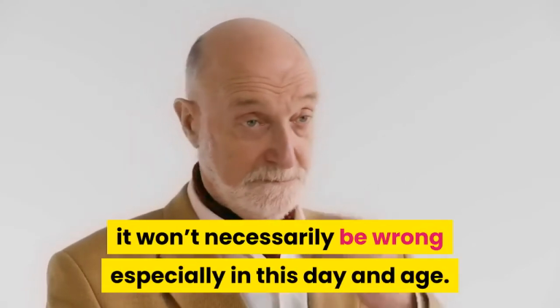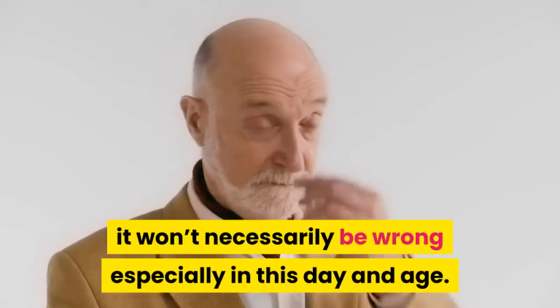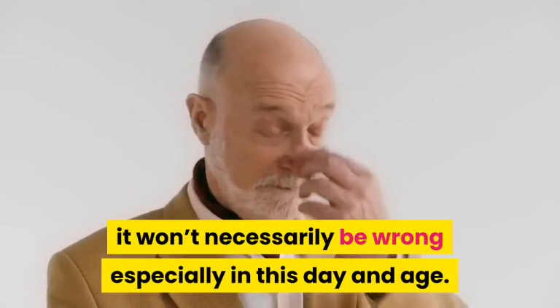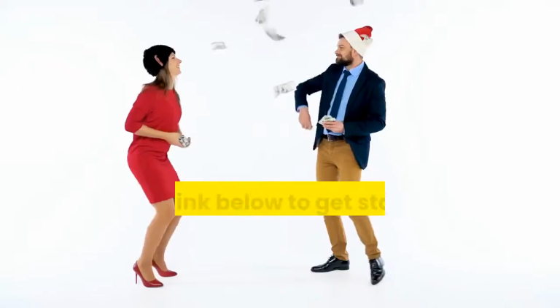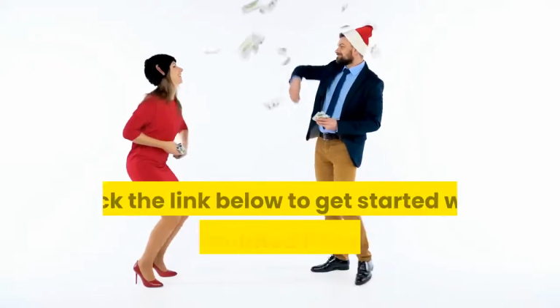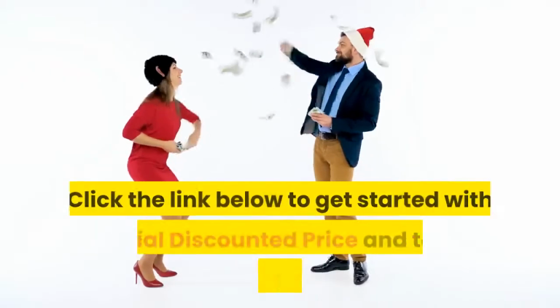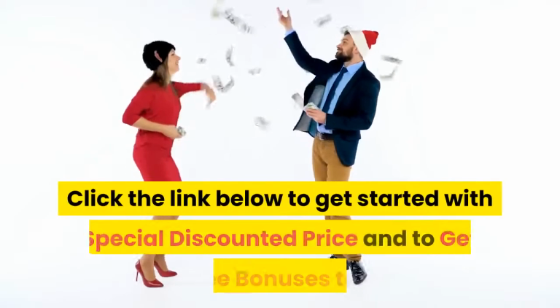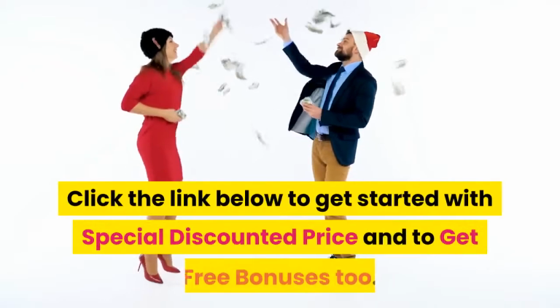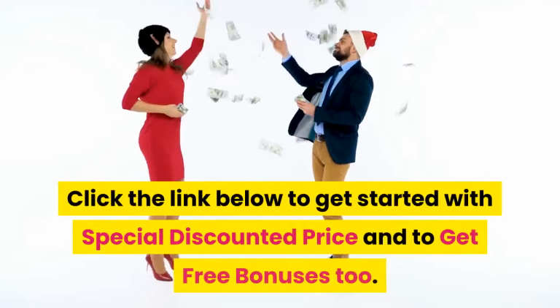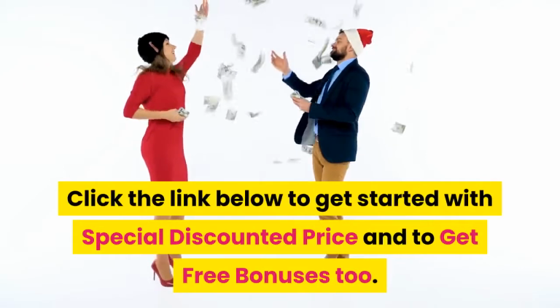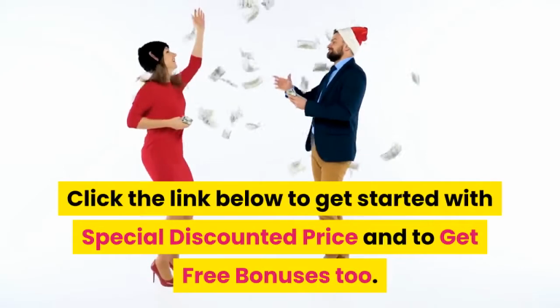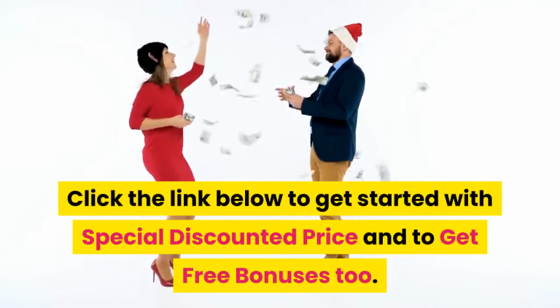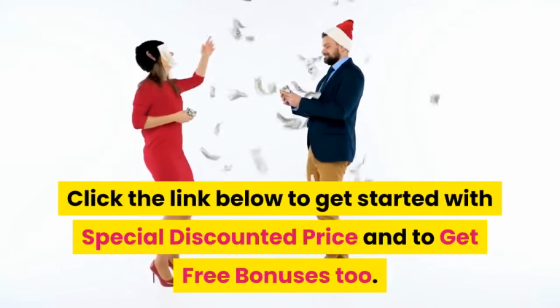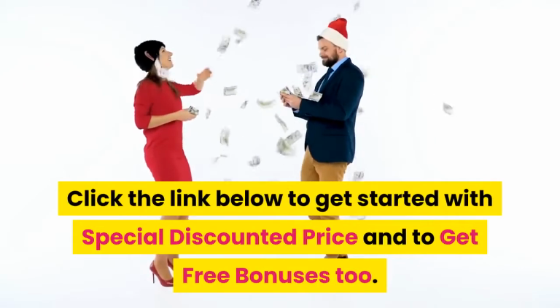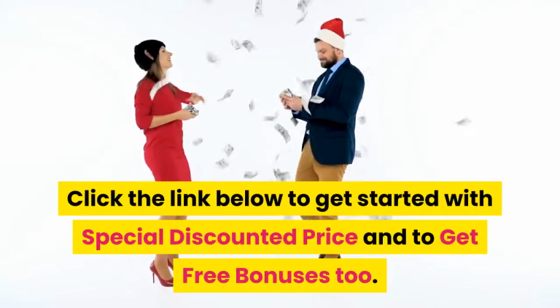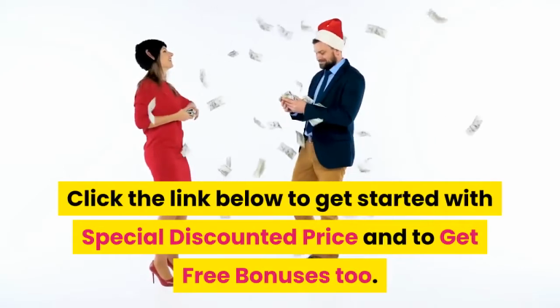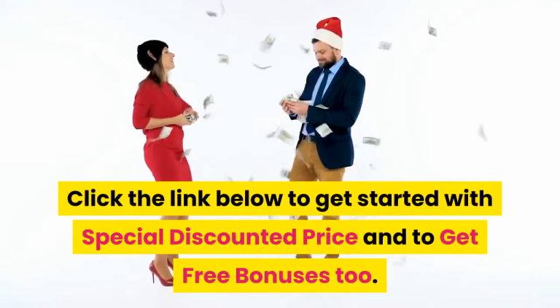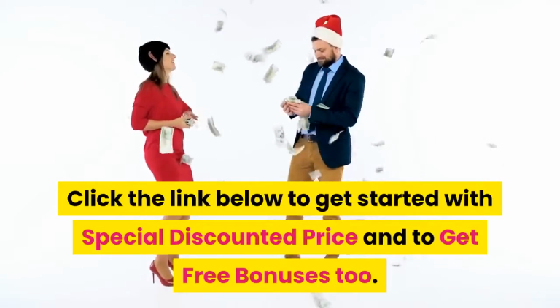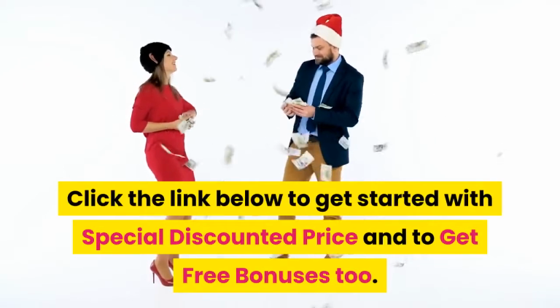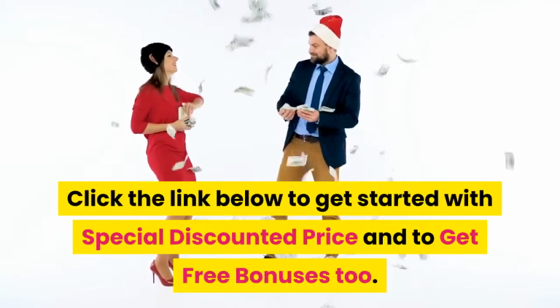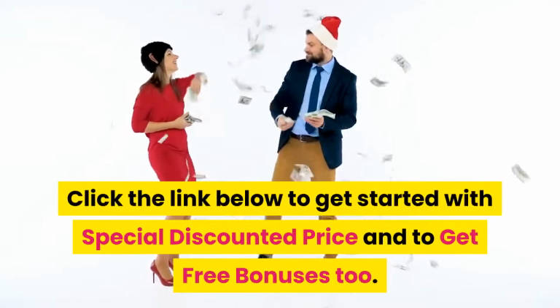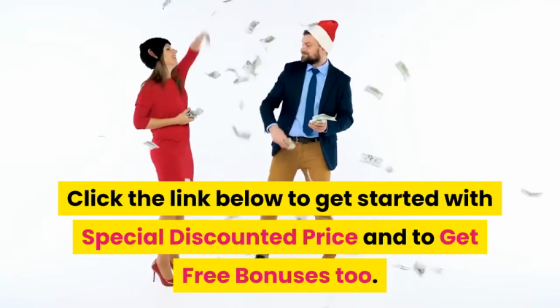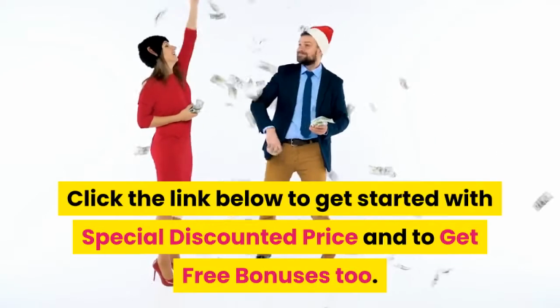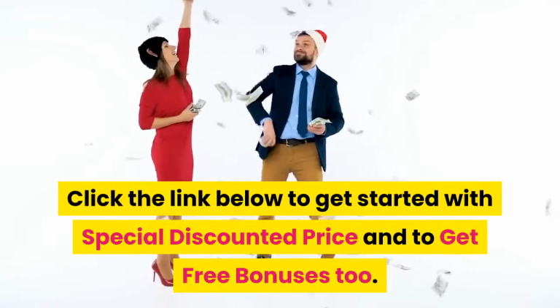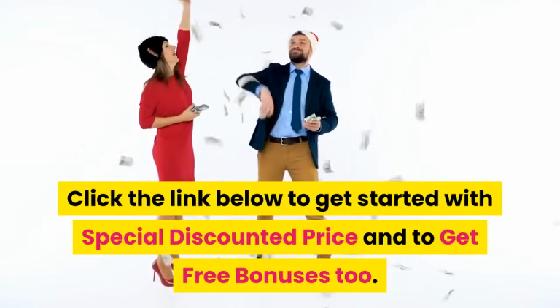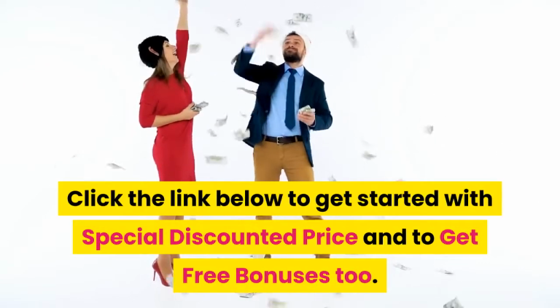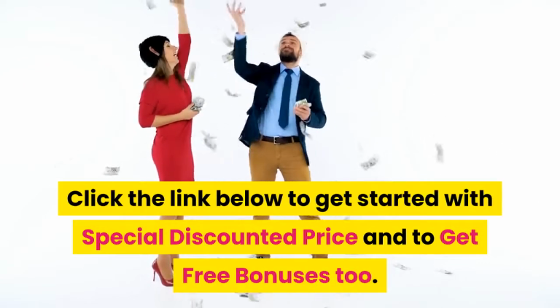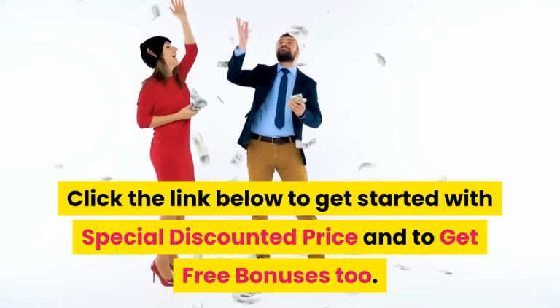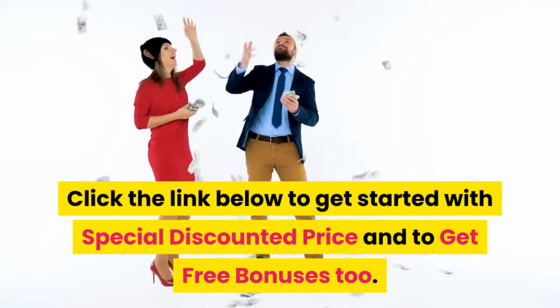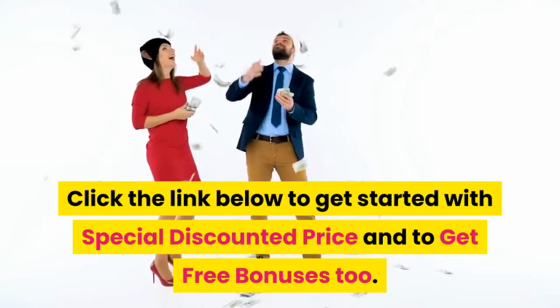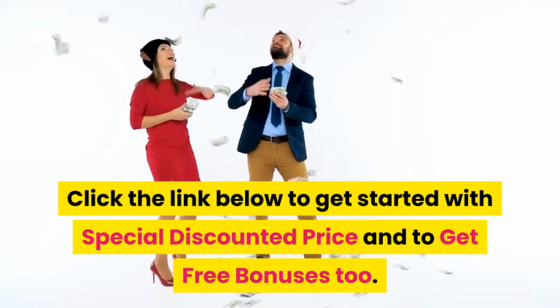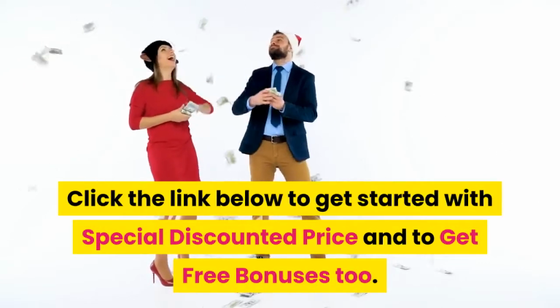Click the link below to get started with a special discounted price and to get free bonuses too.